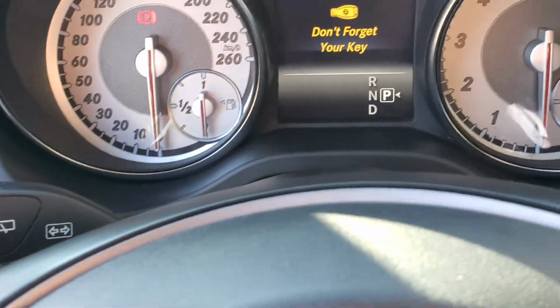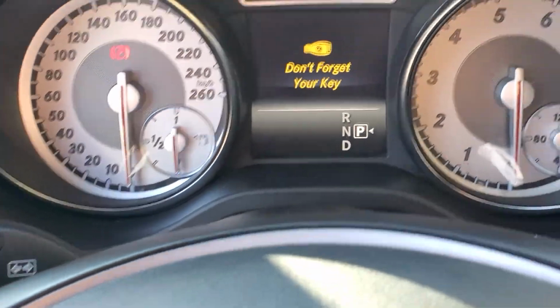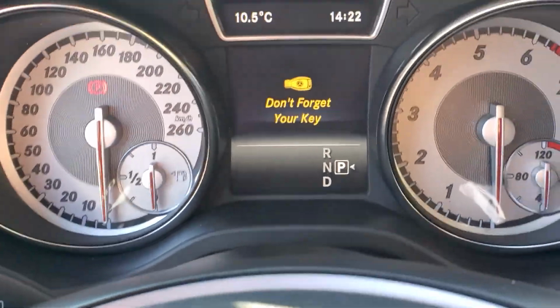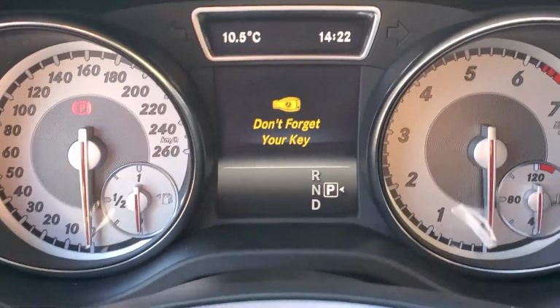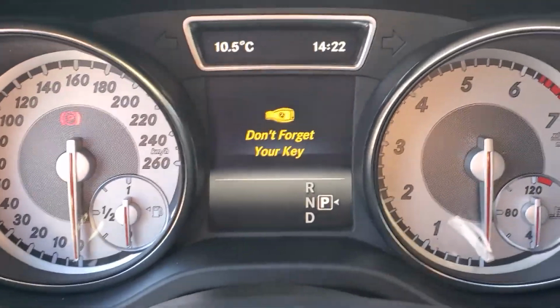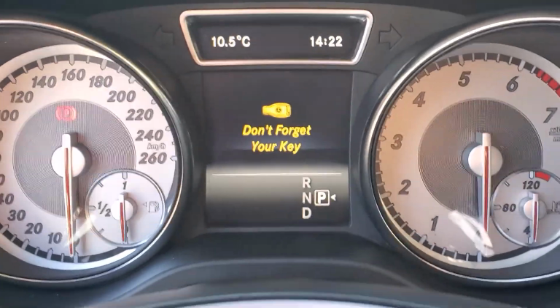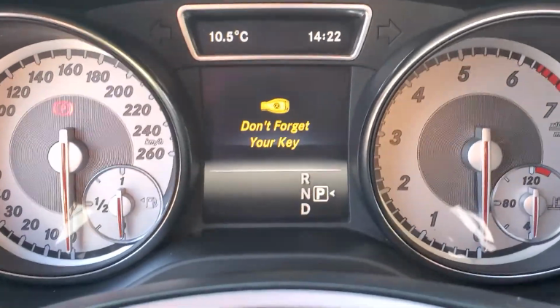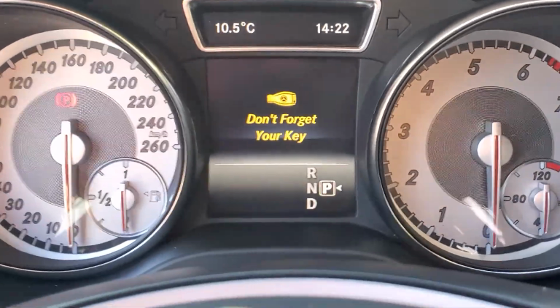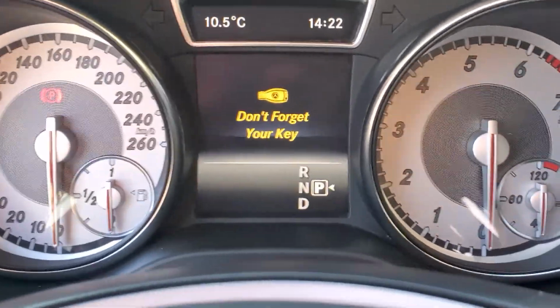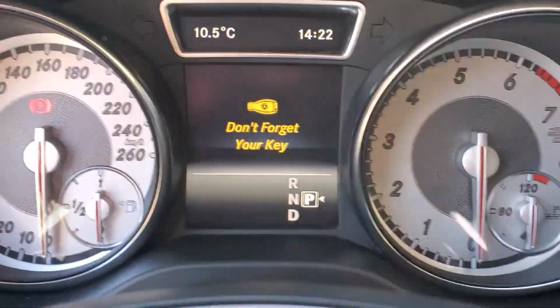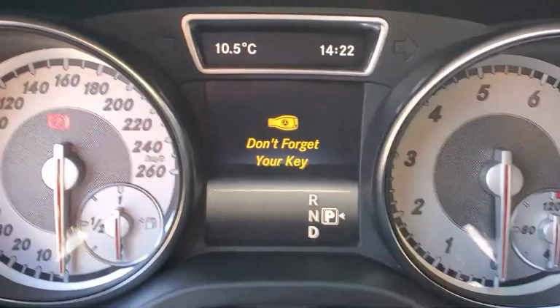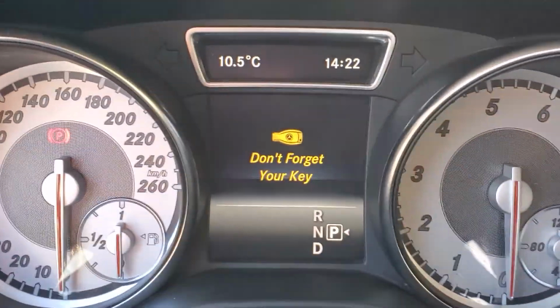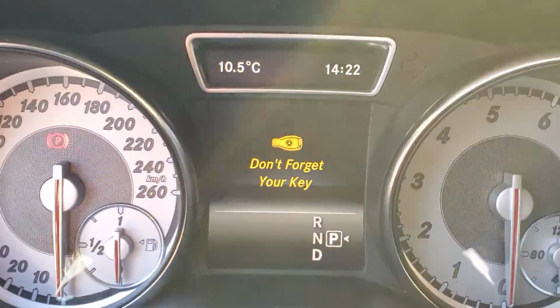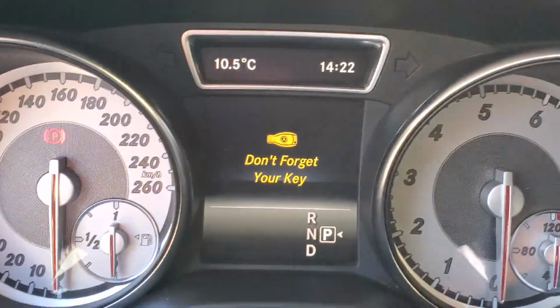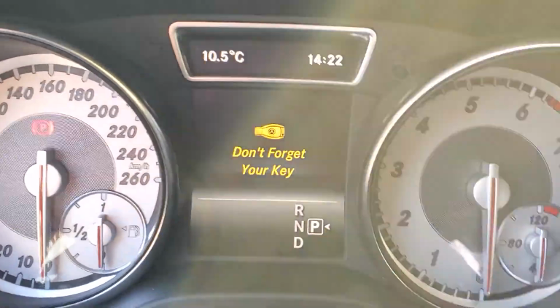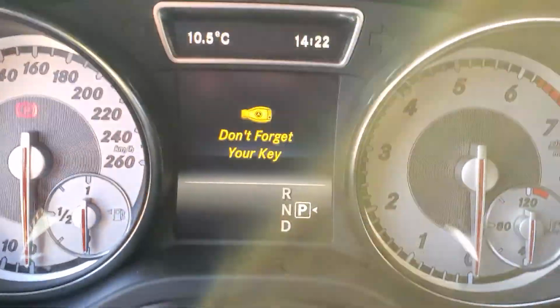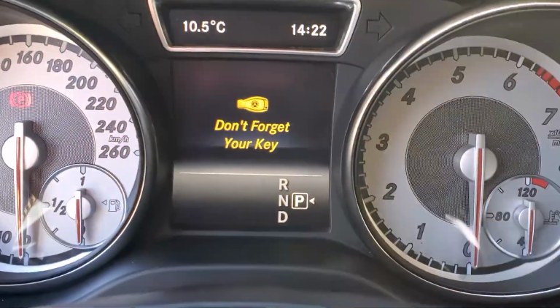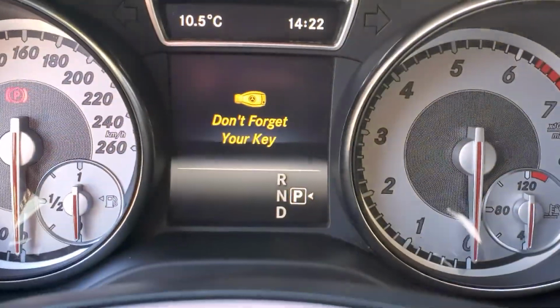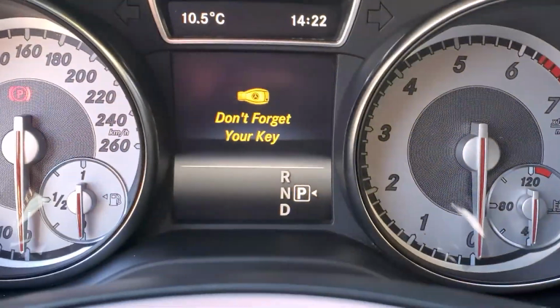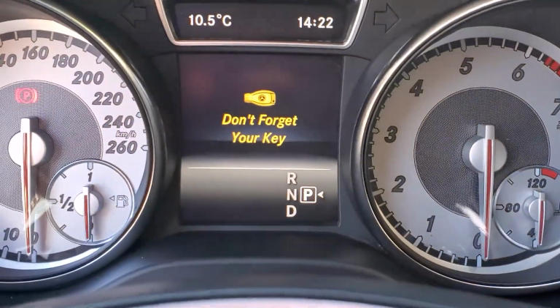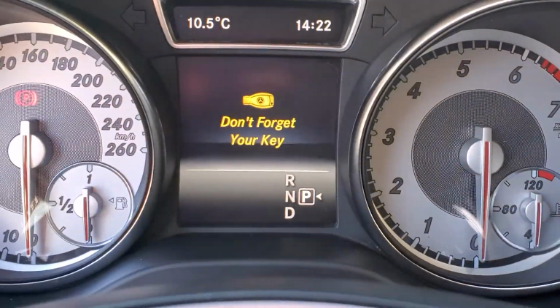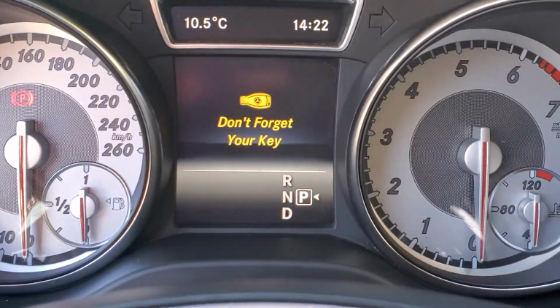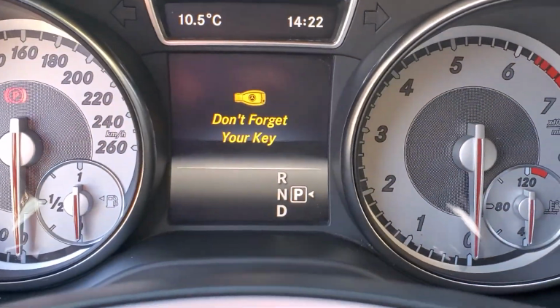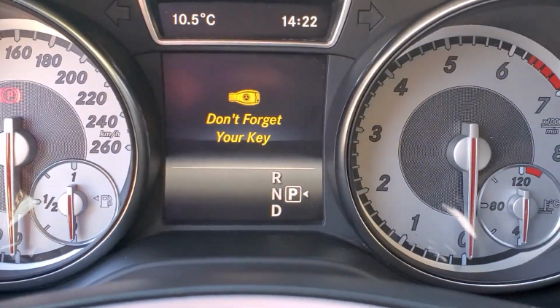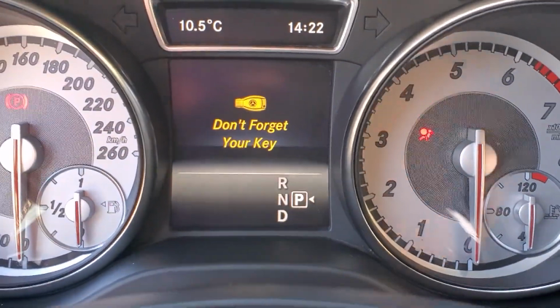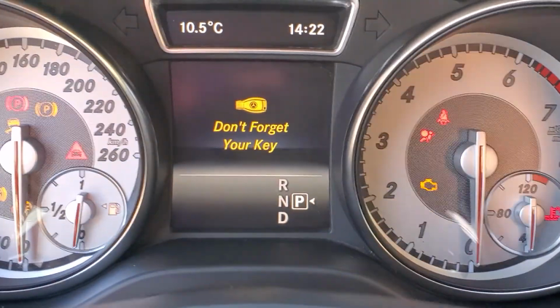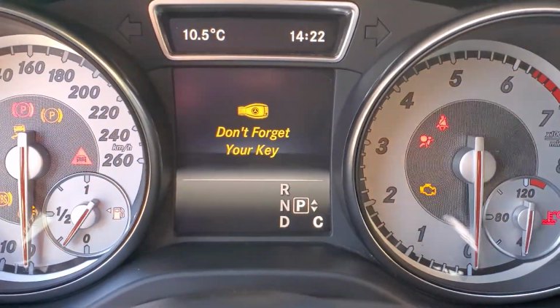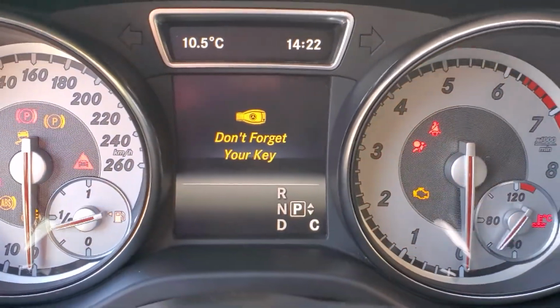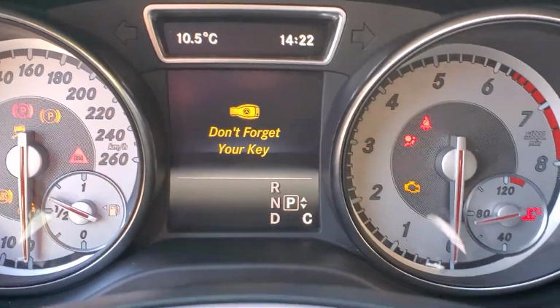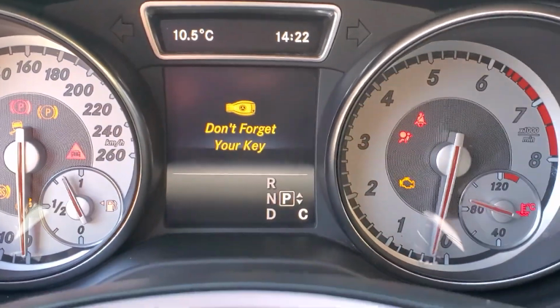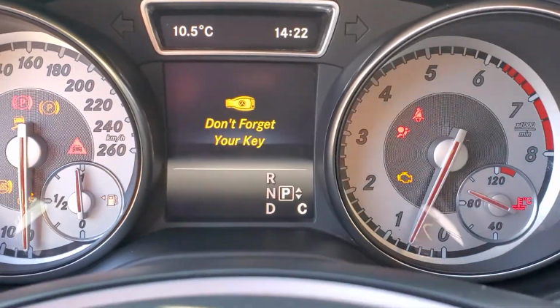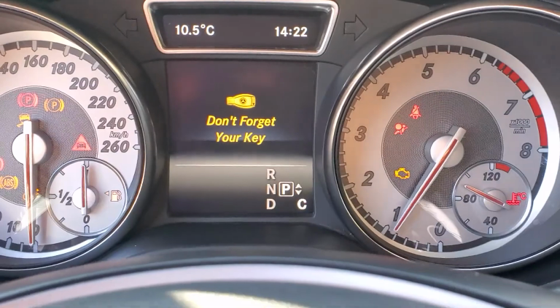Moving on to the cluster — foot on brake, push-button start, because it is a smart key system.